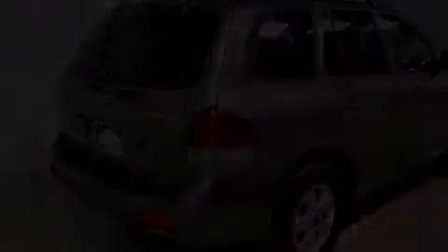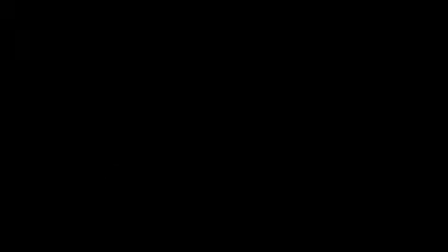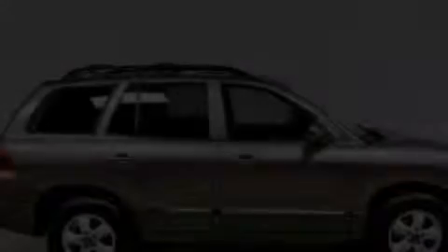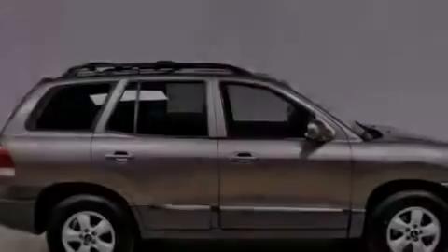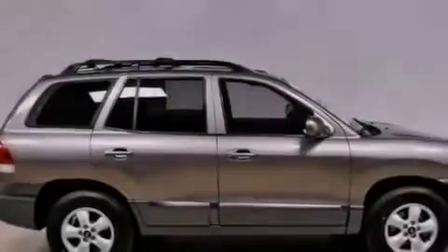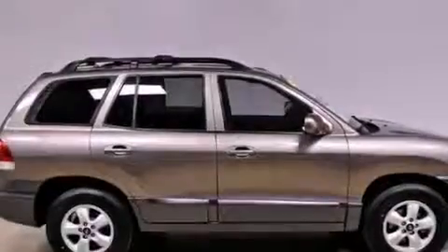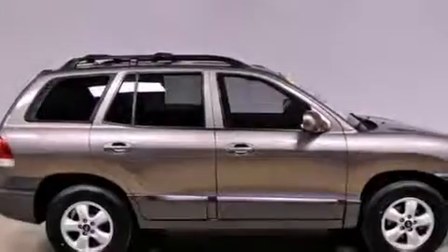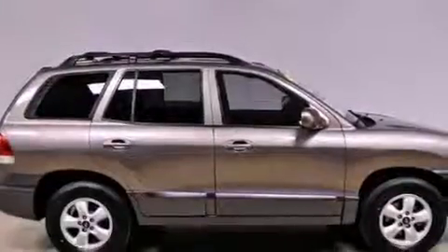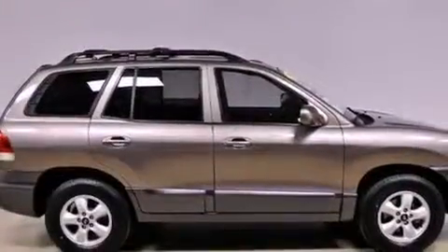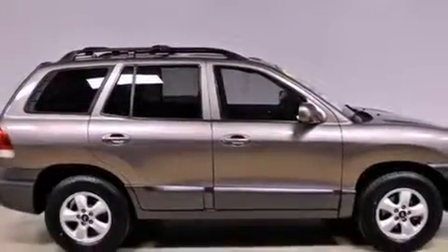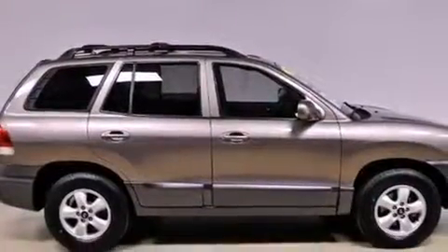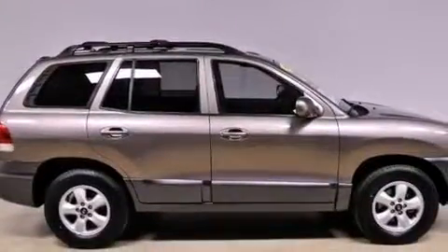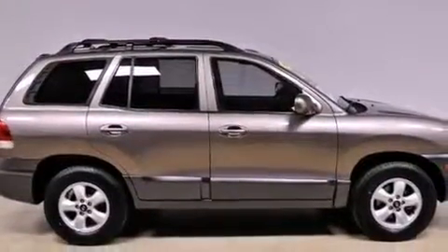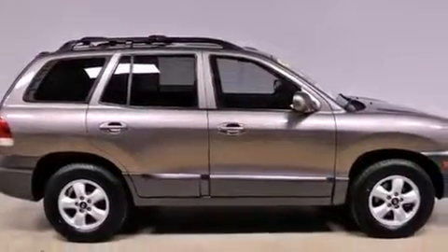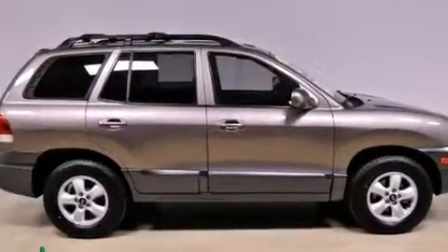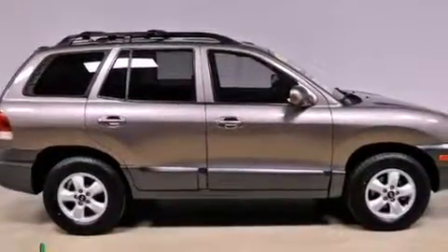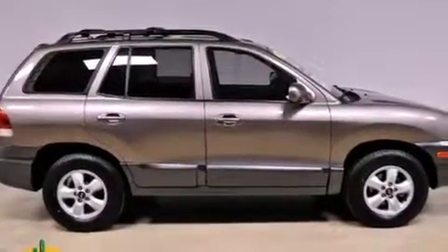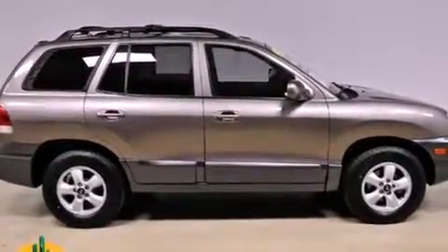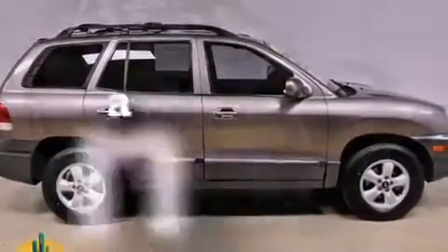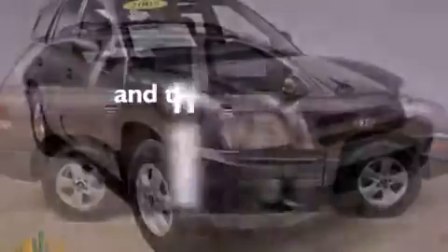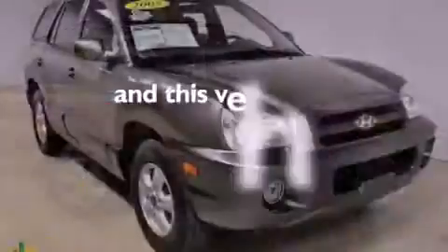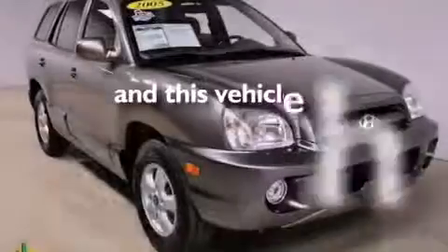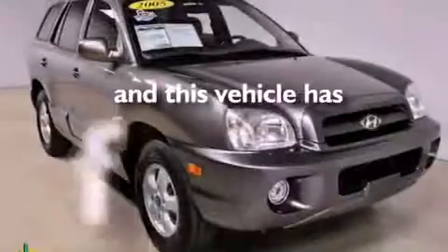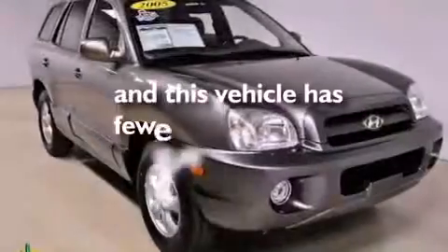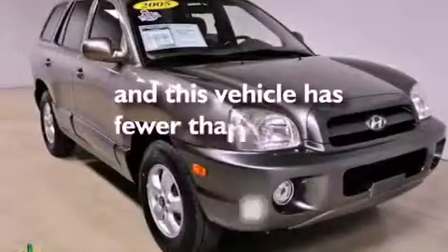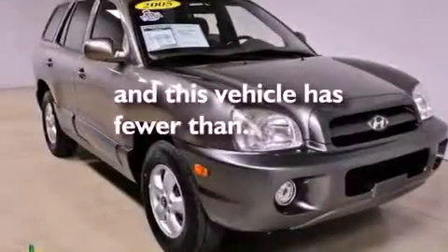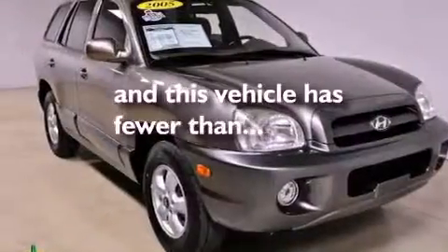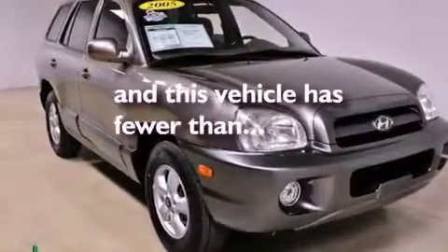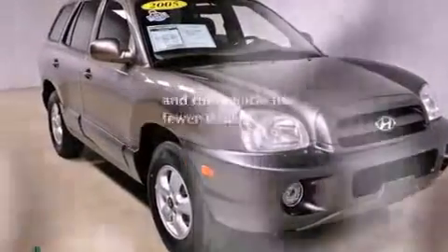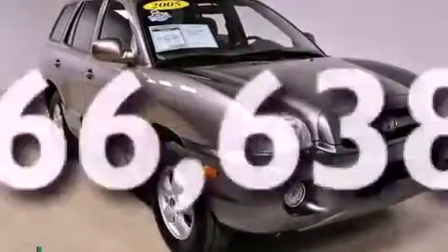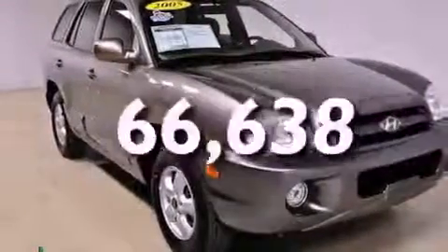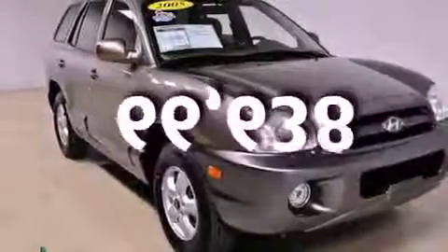Additional features include rear impact crumple zones, a split folding rear seat, and this vehicle has fewer than 67,000 miles on the odometer.